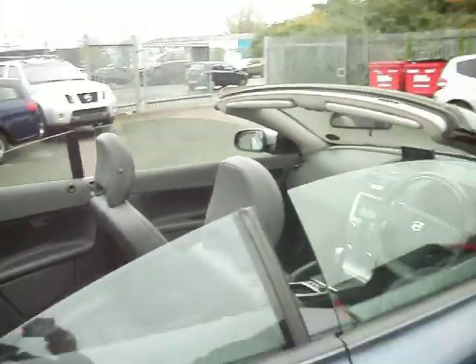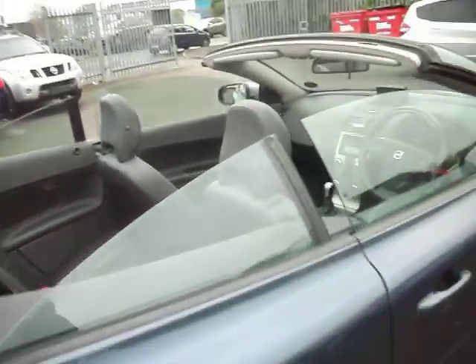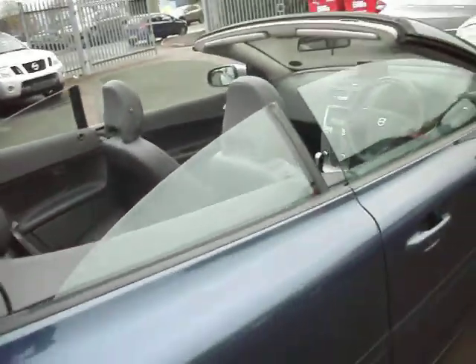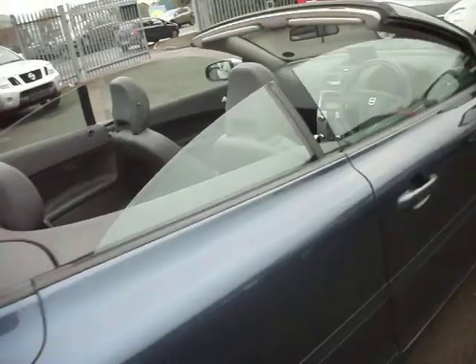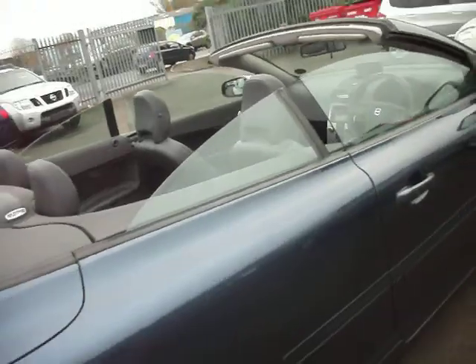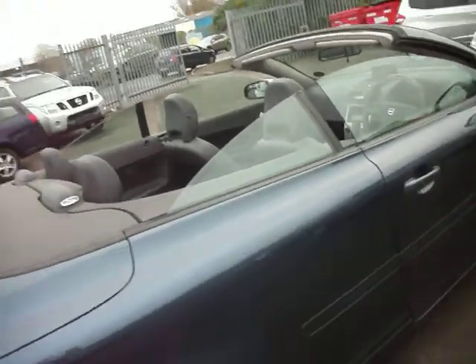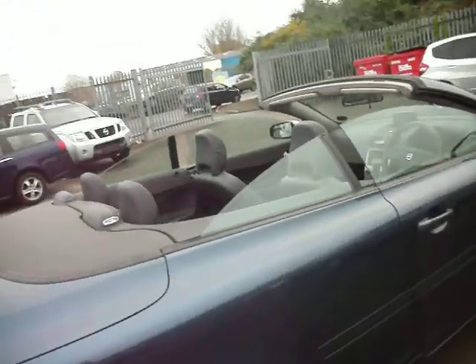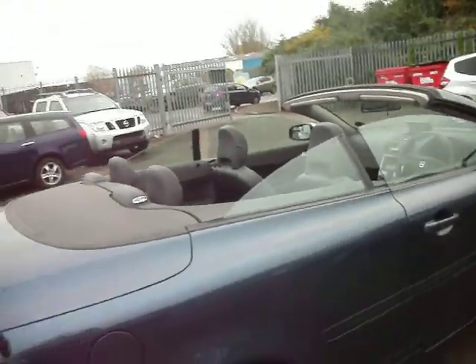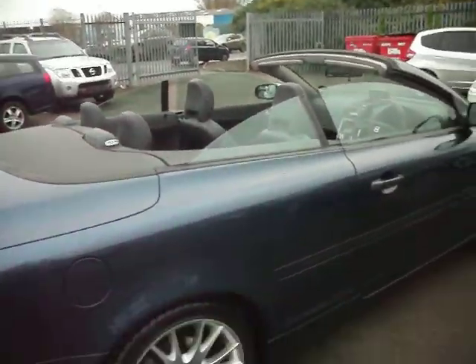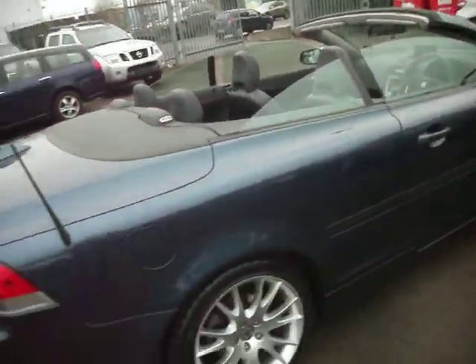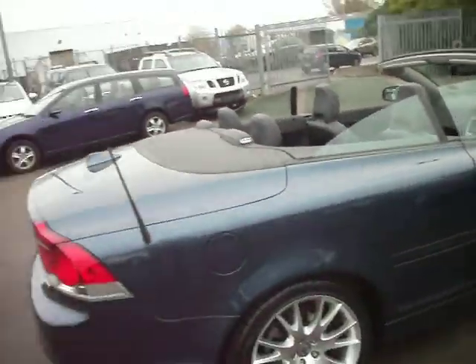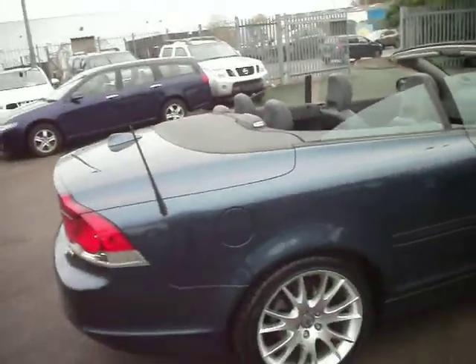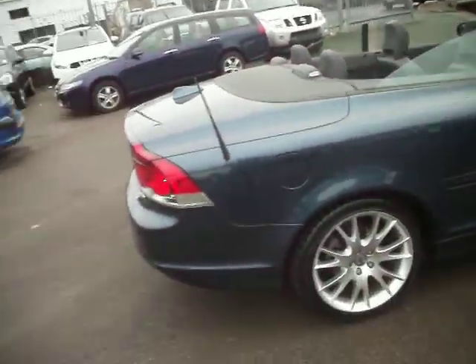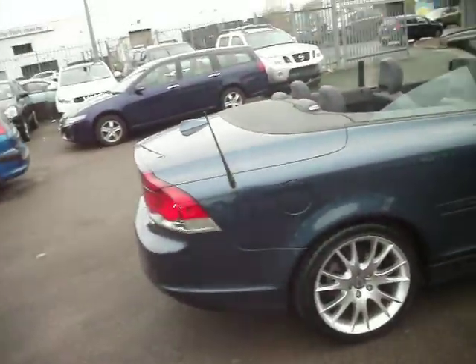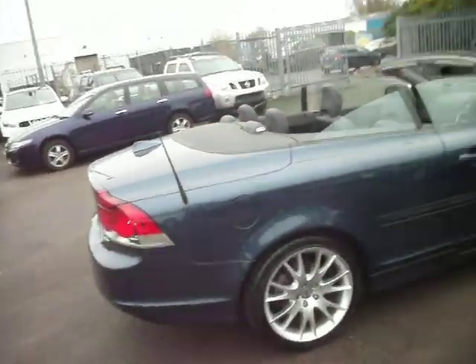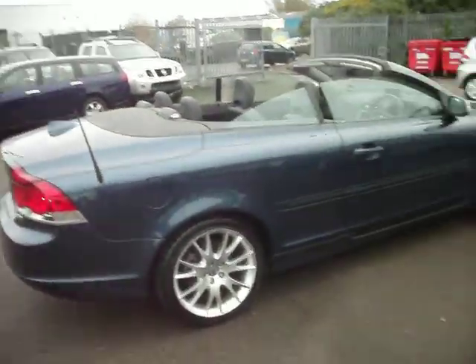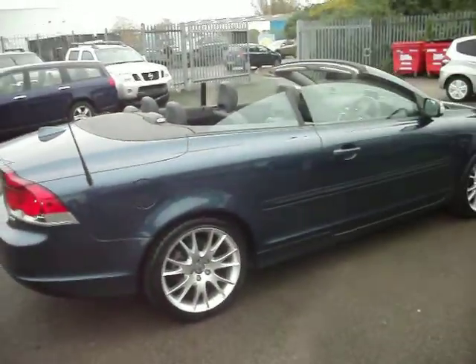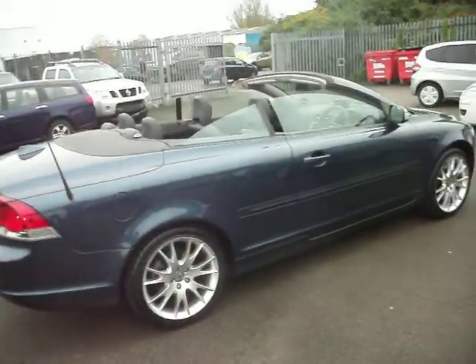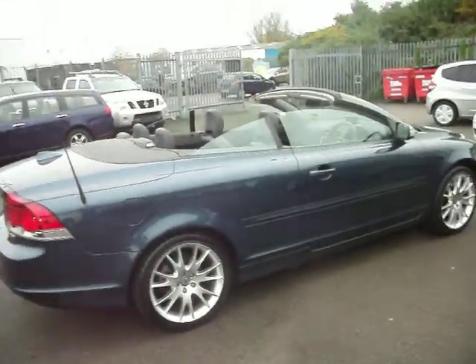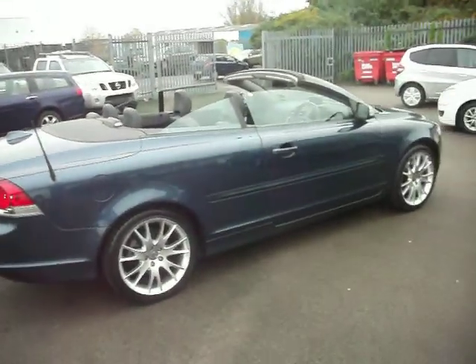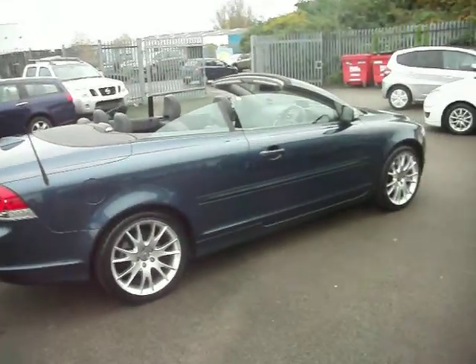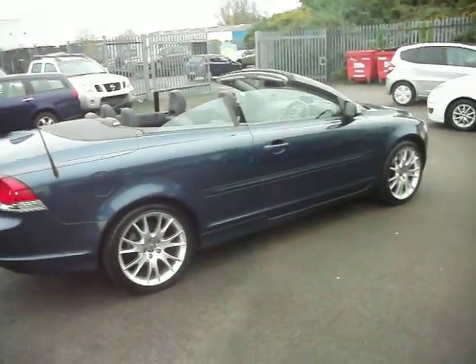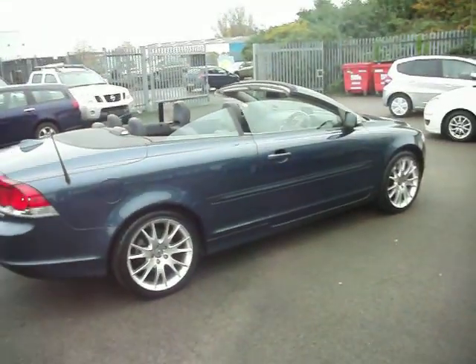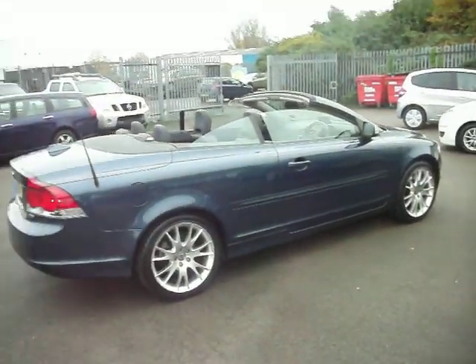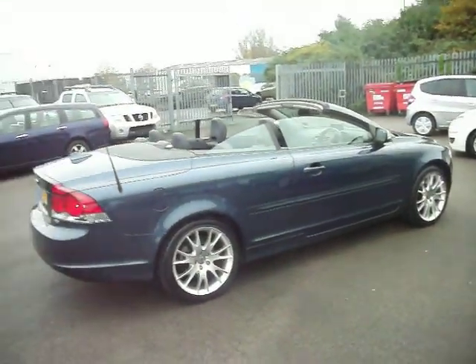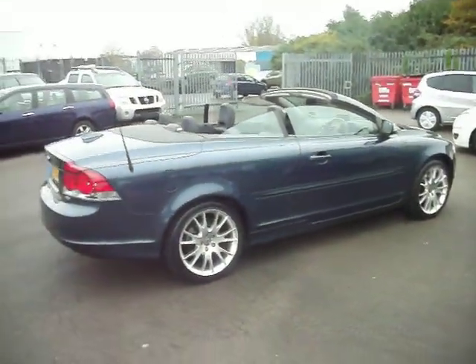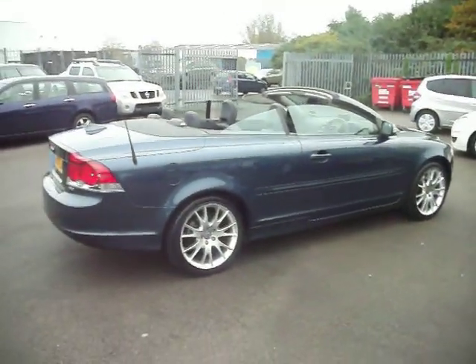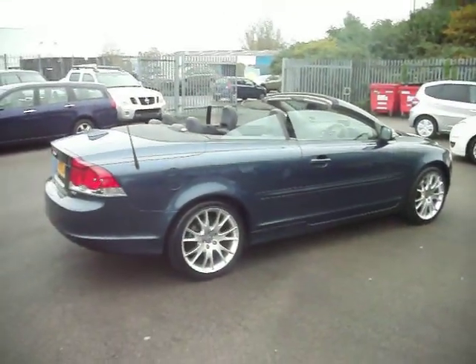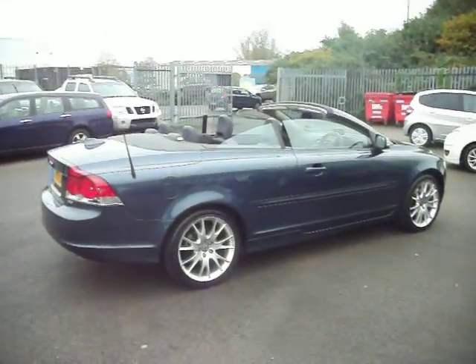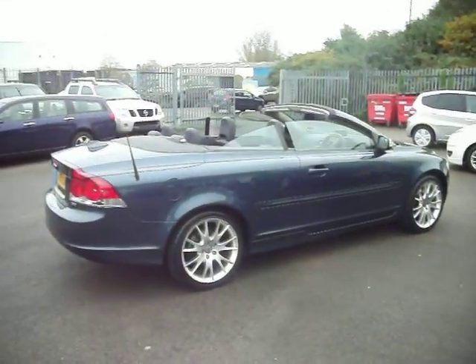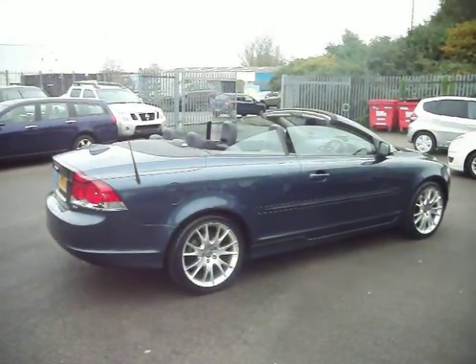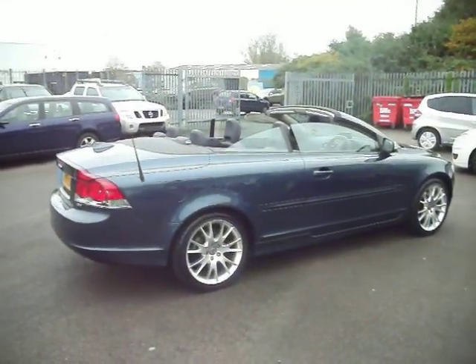So a nice little car, nice retailable car, does need a service. Happy bidding.